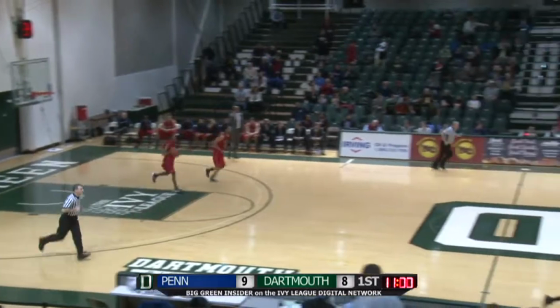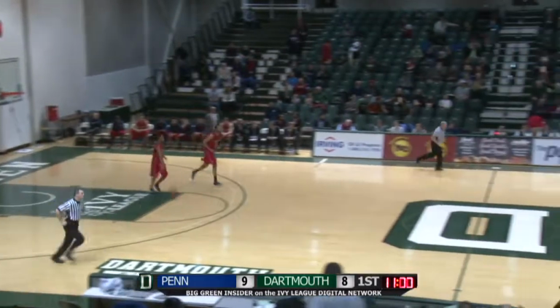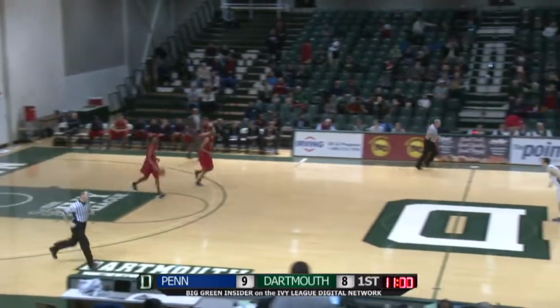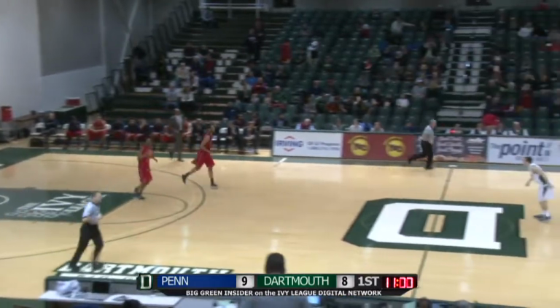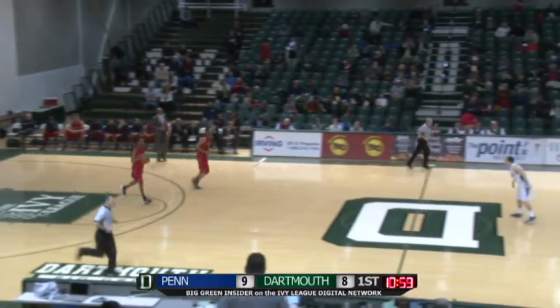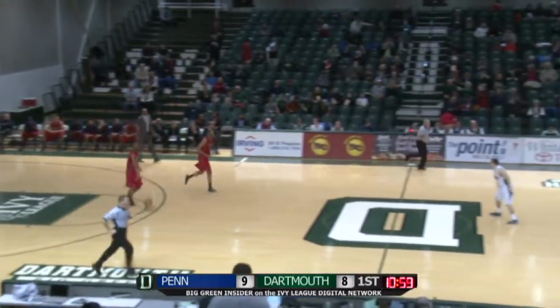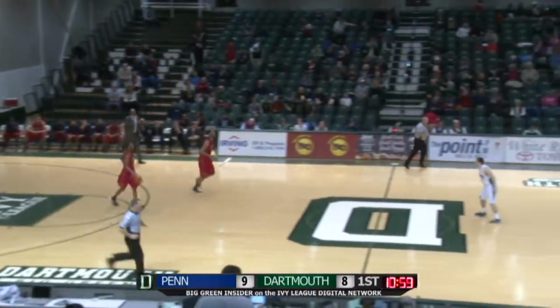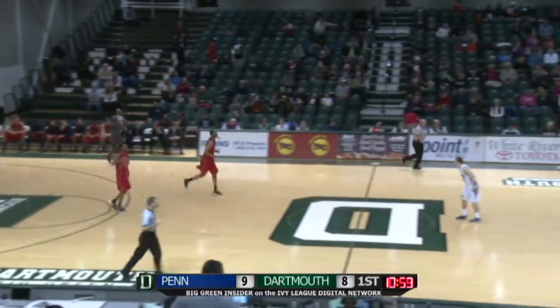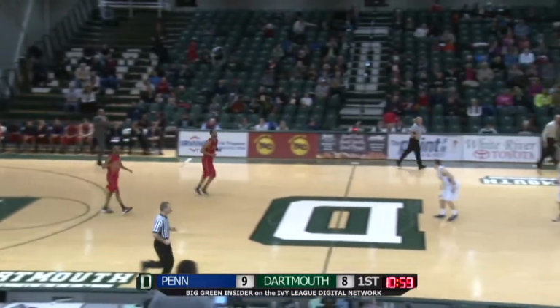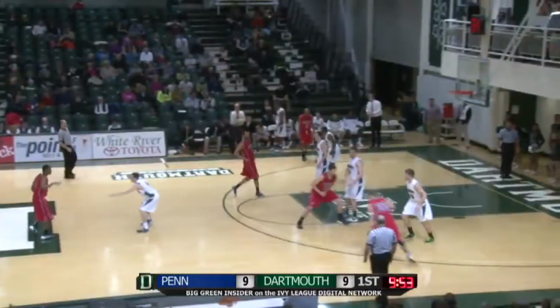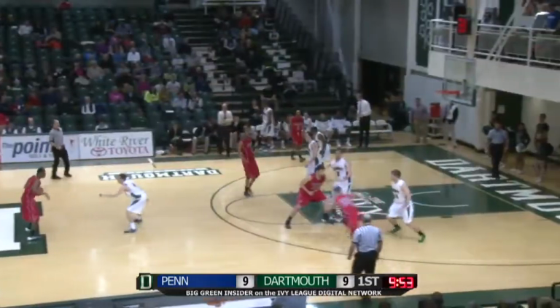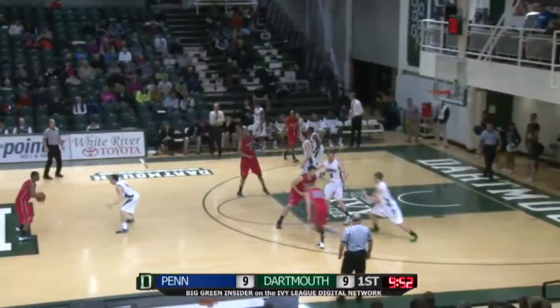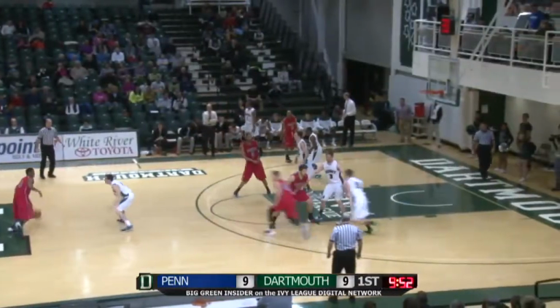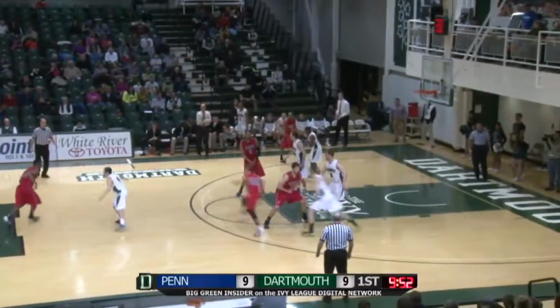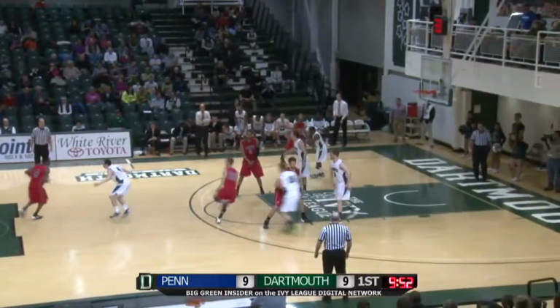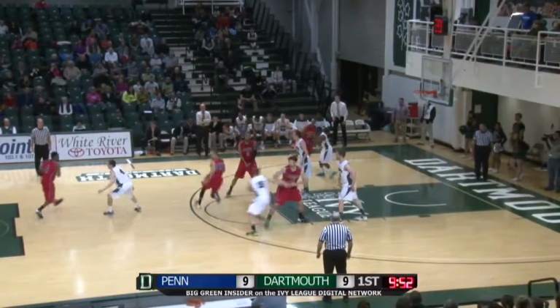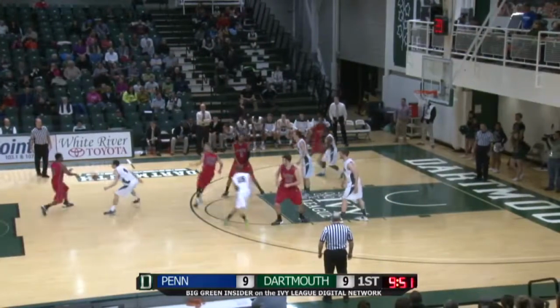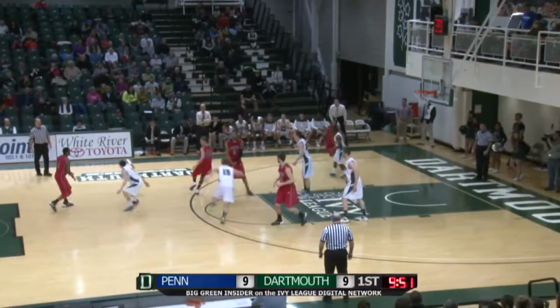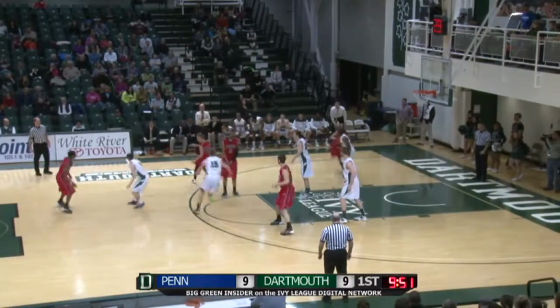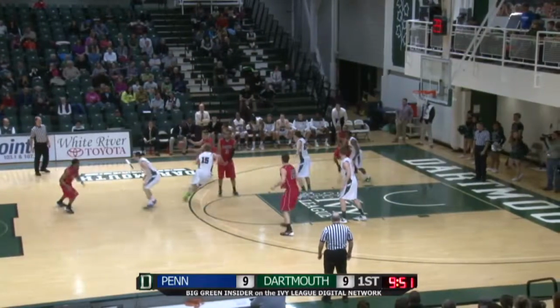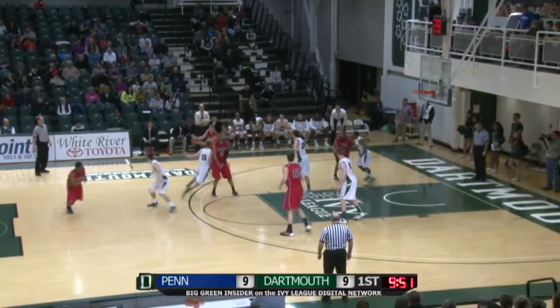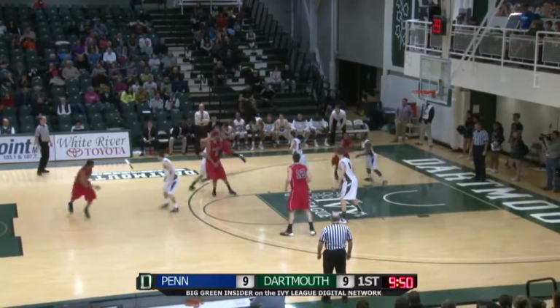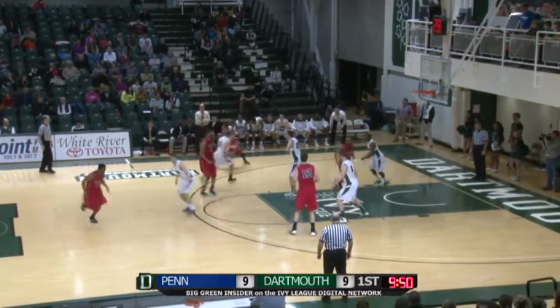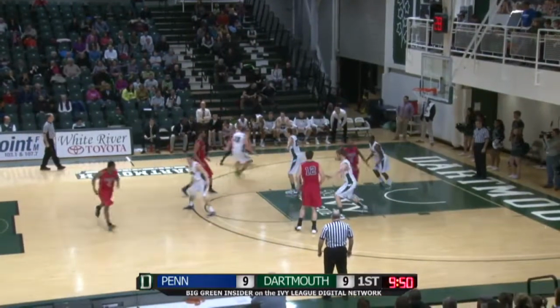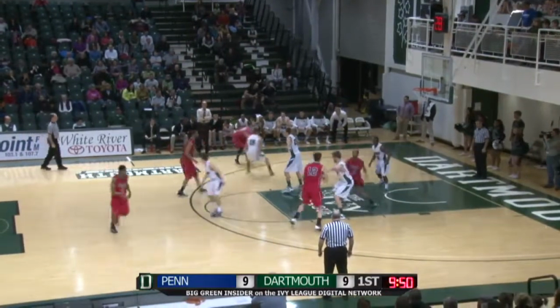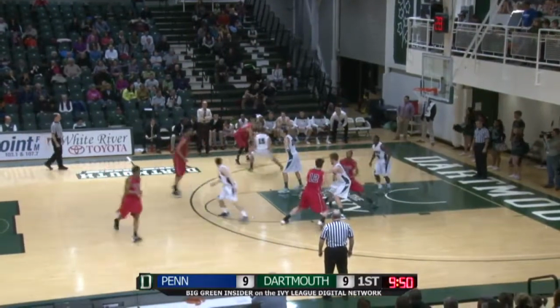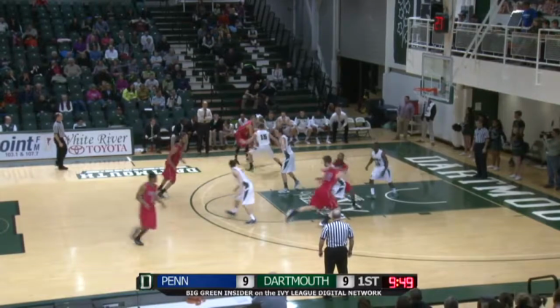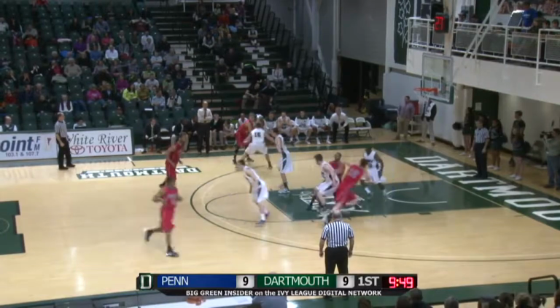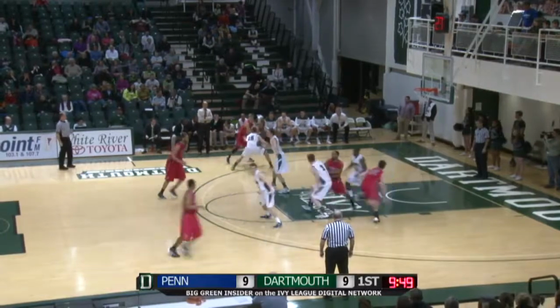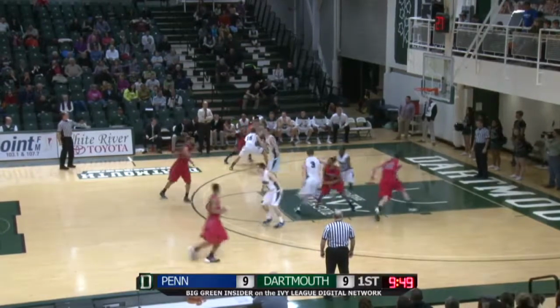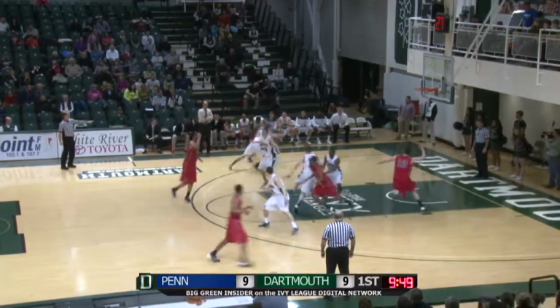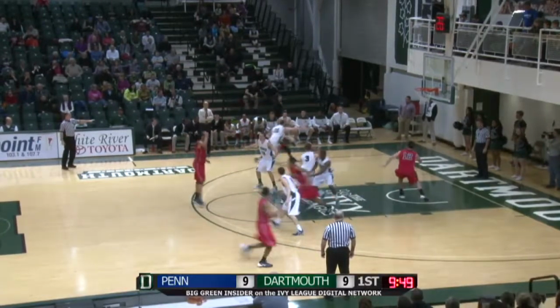That brings Dartmouth to within one, 9-8, Penn on top. They're hanging in there — they were favored by two and a half on some of the lines.